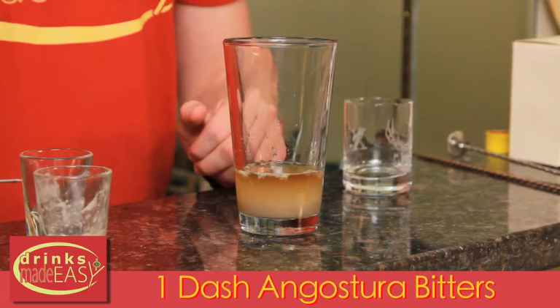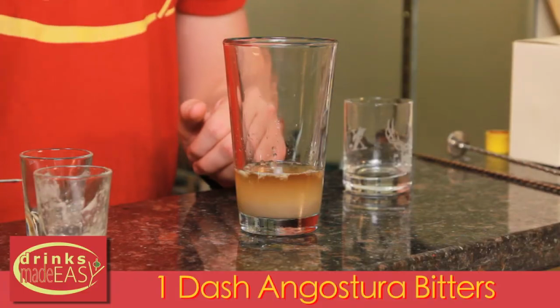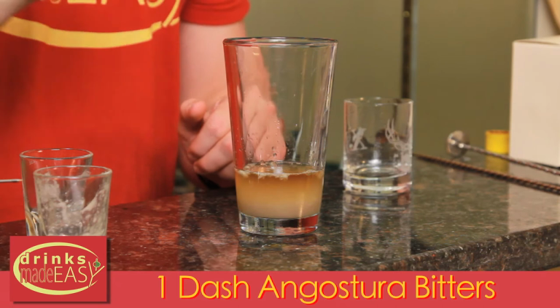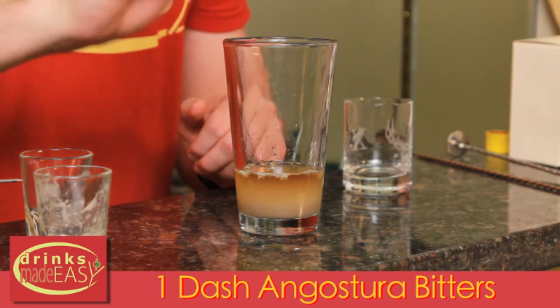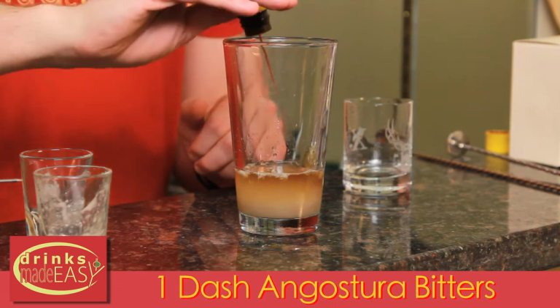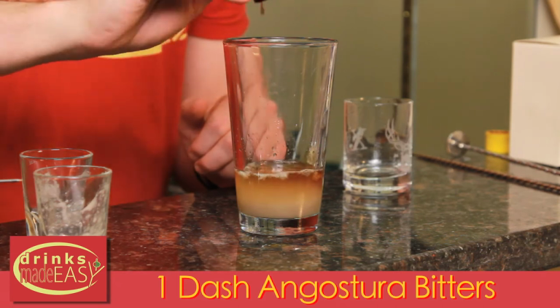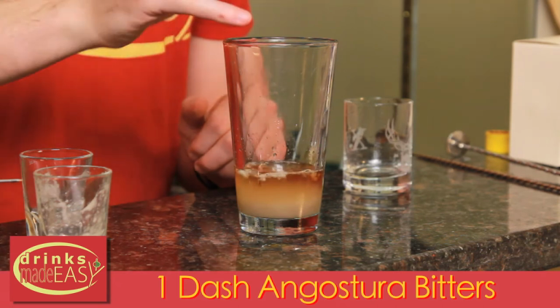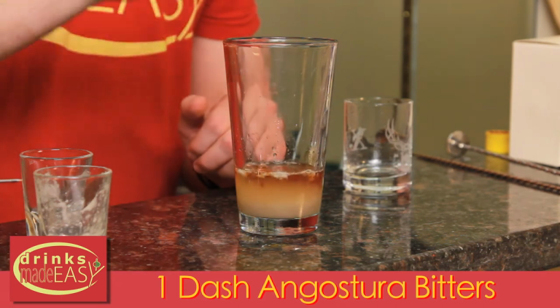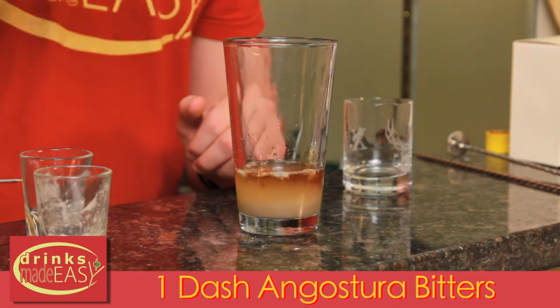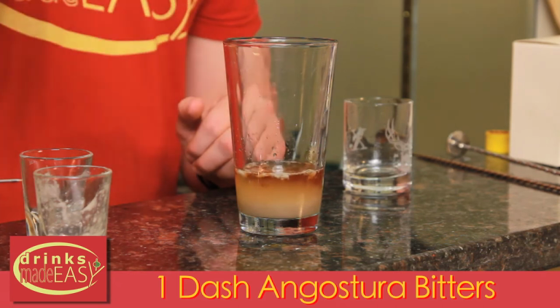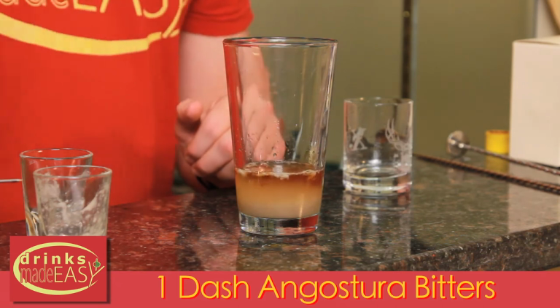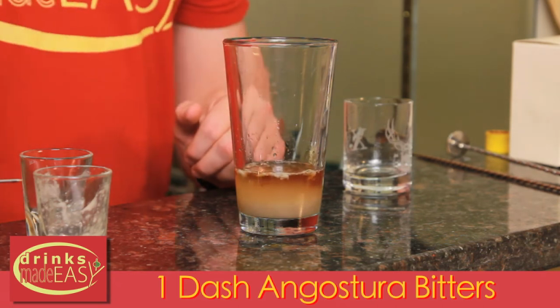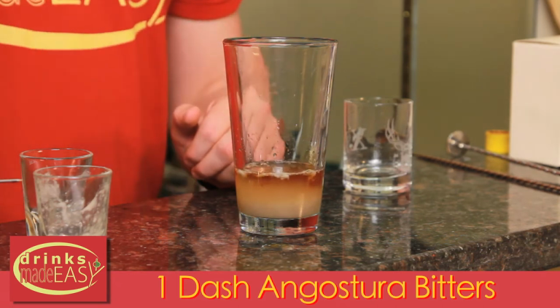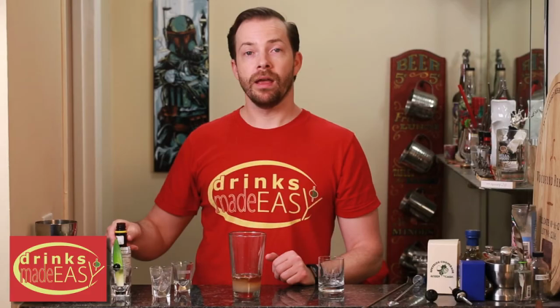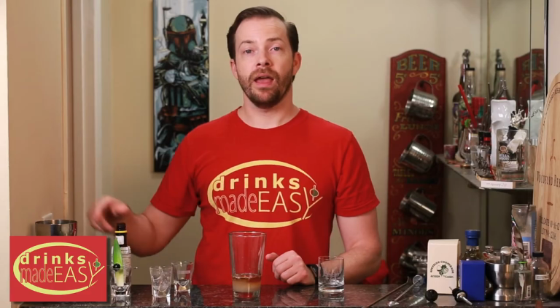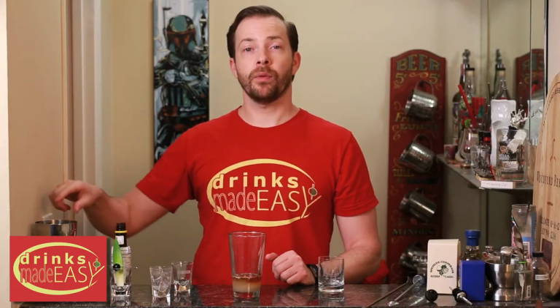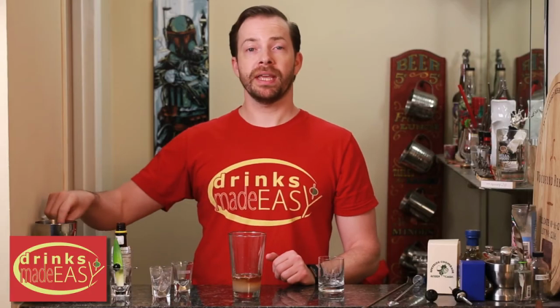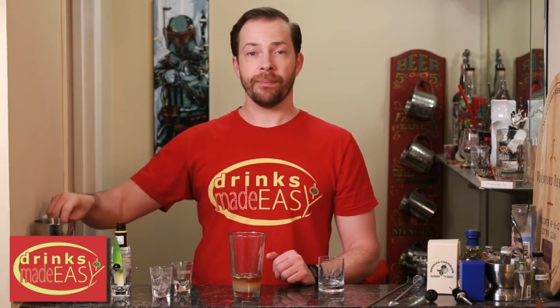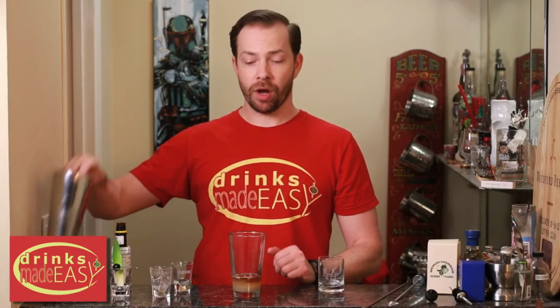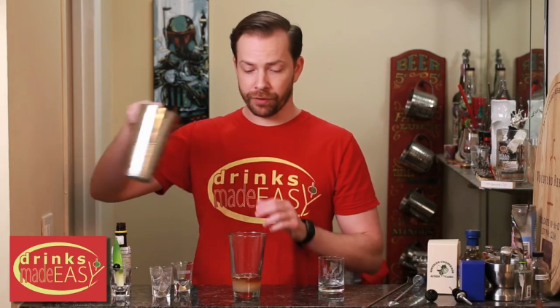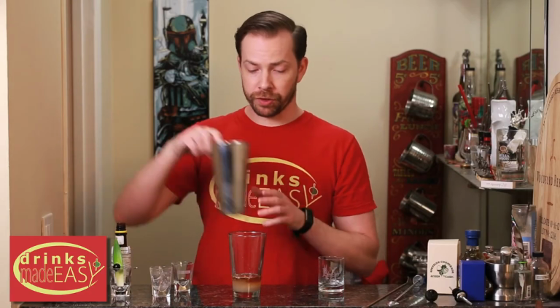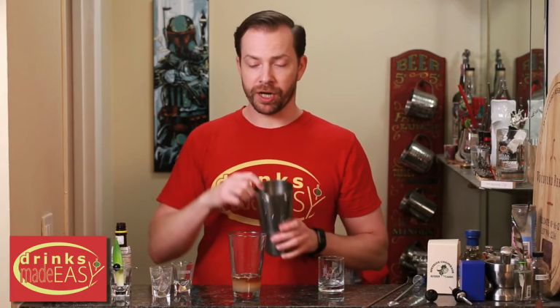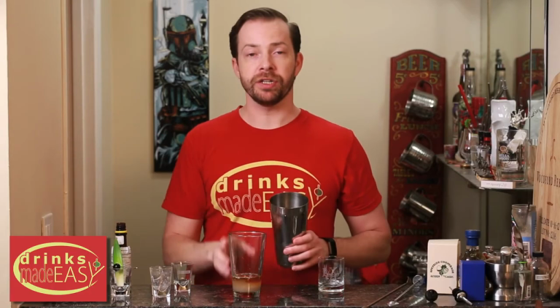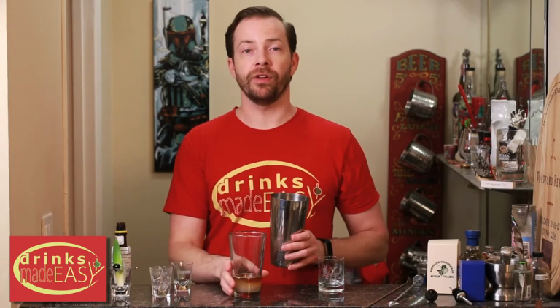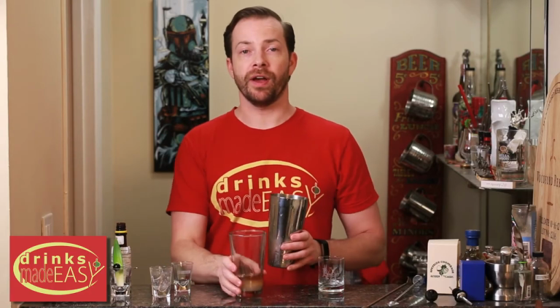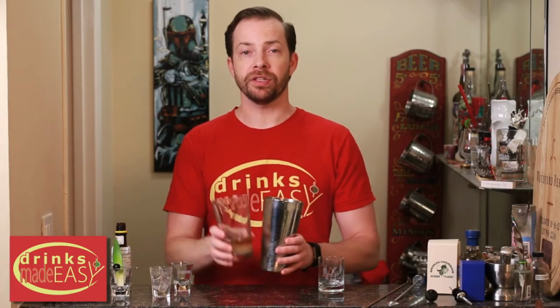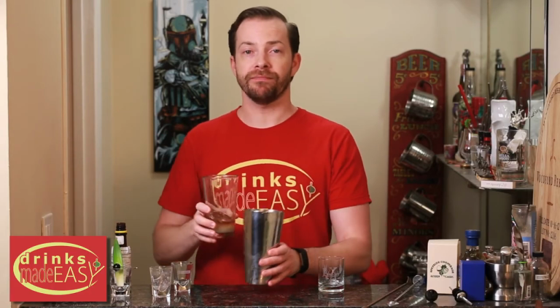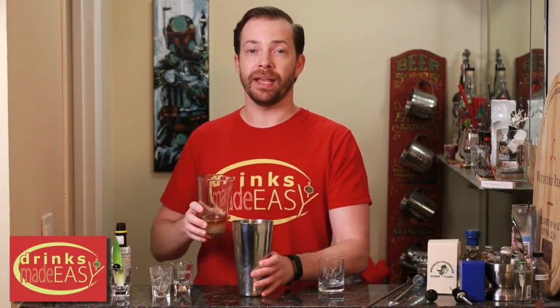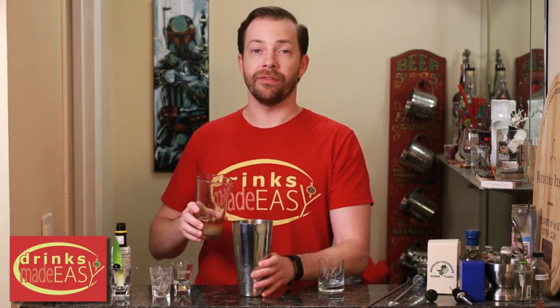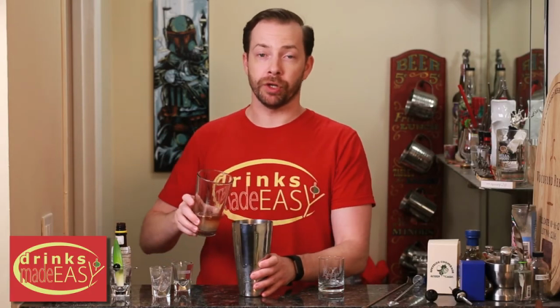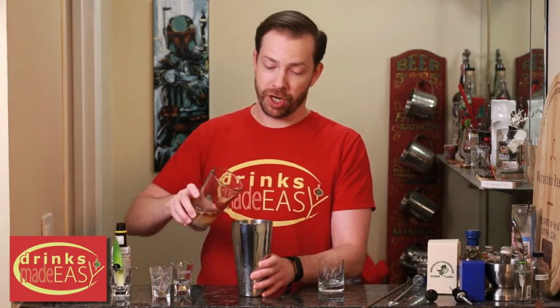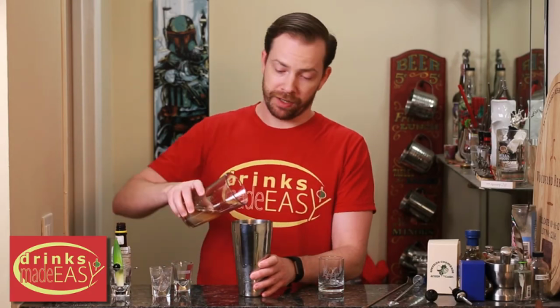And finally, add a dash of Angostura bitters. Then cap that off into a shaker tin full of ice and give it a good shake.